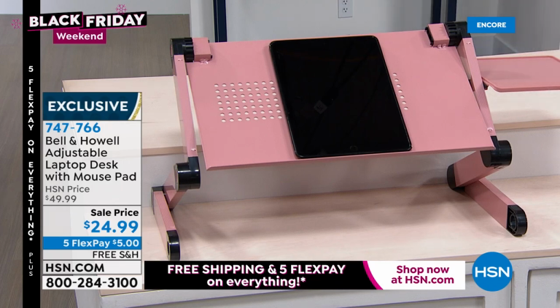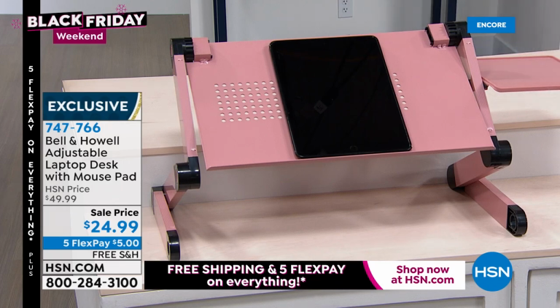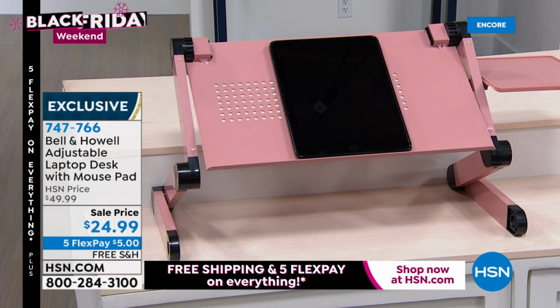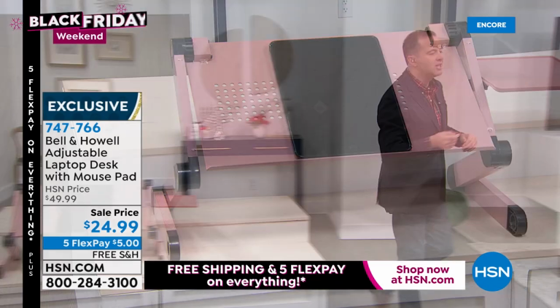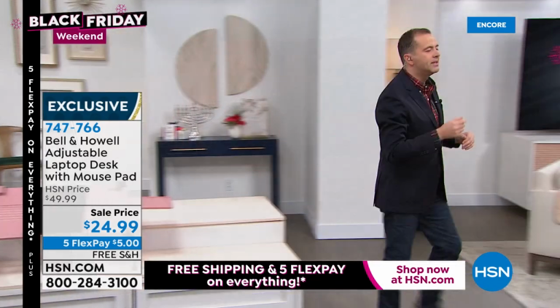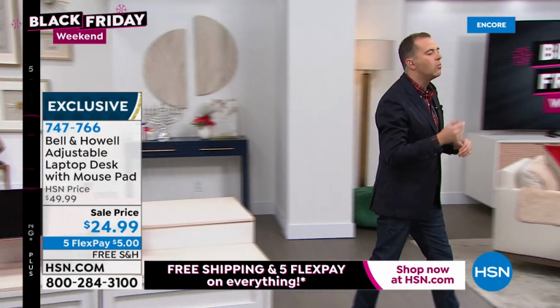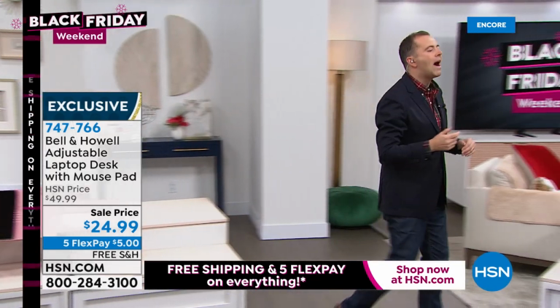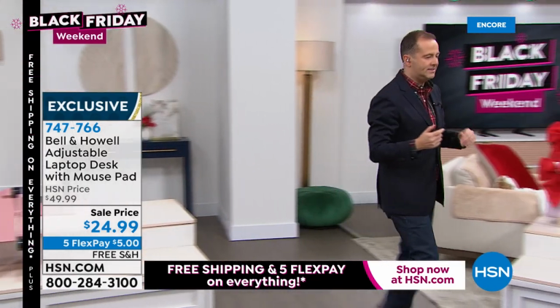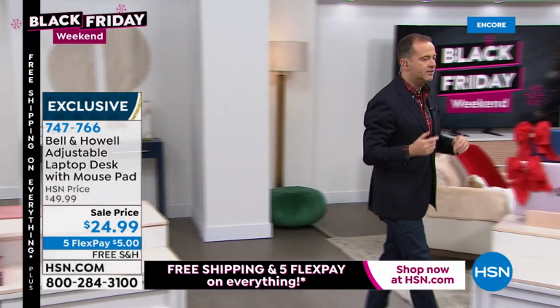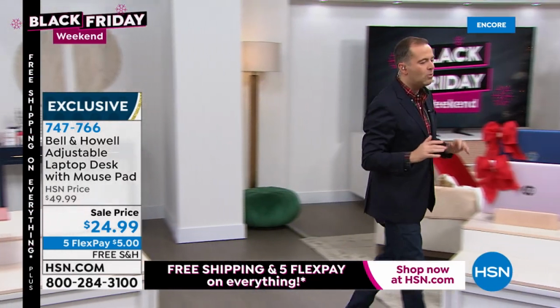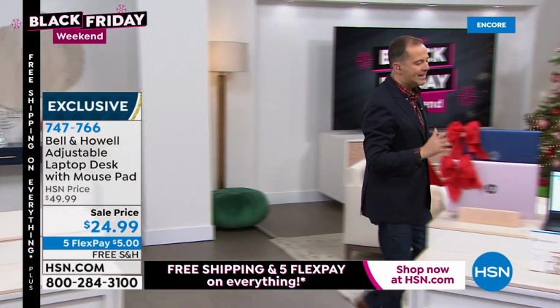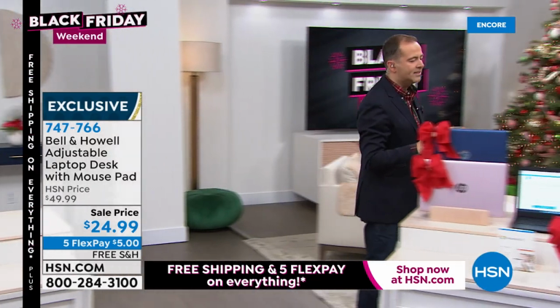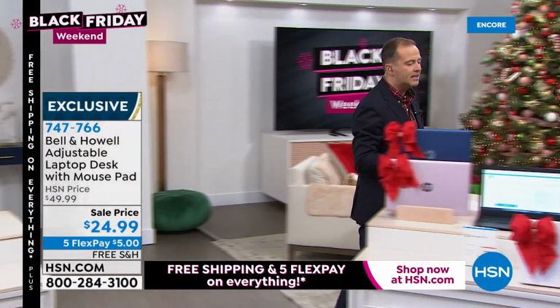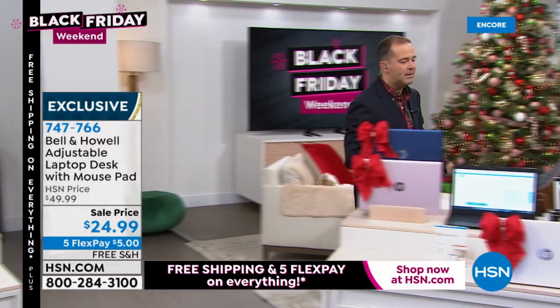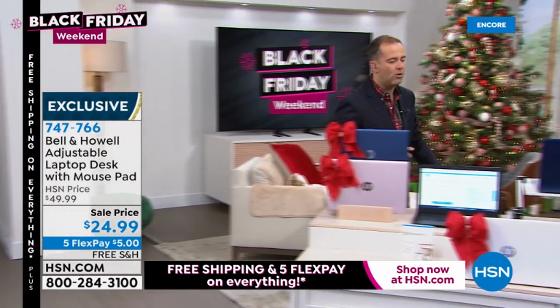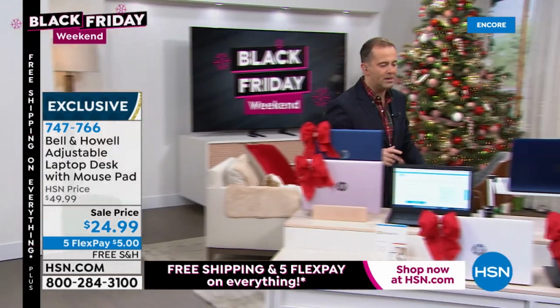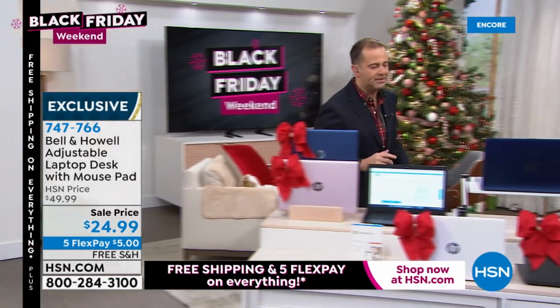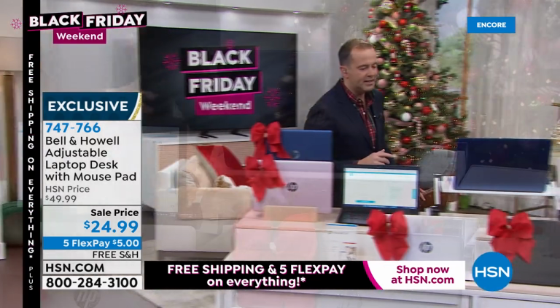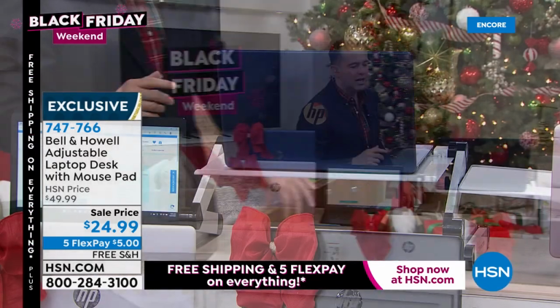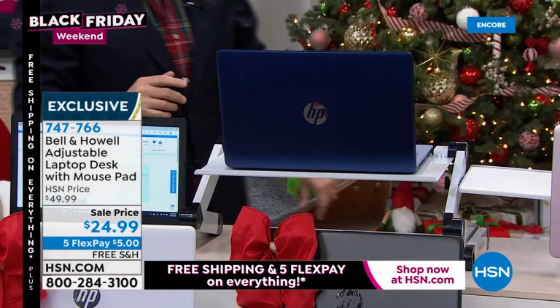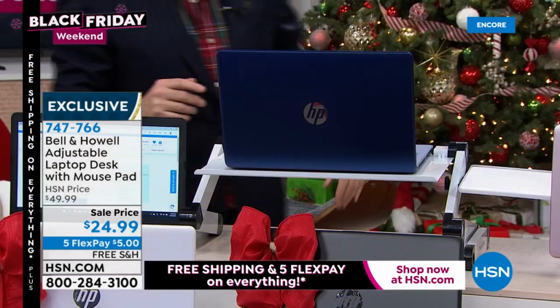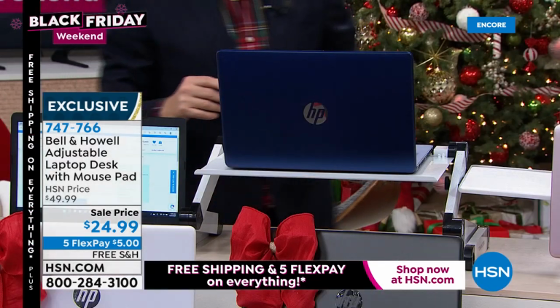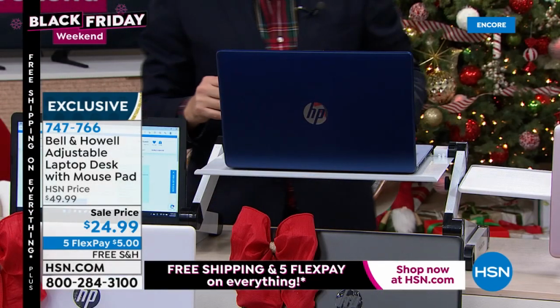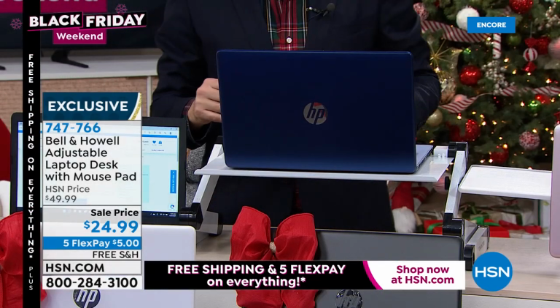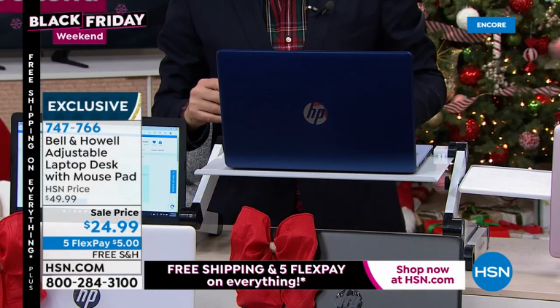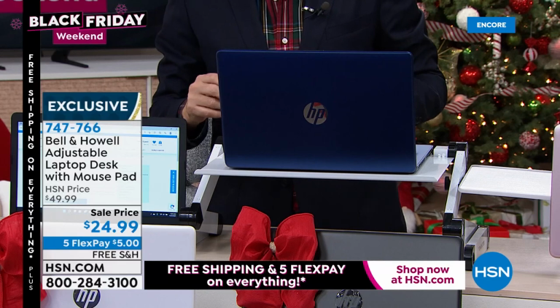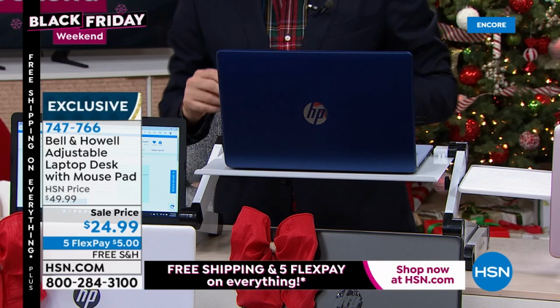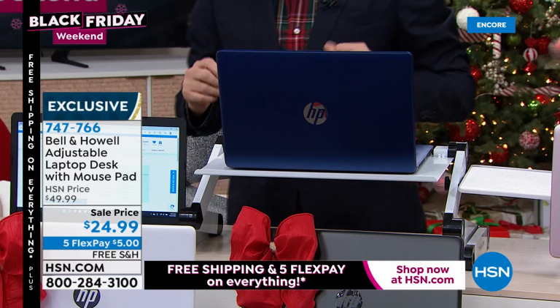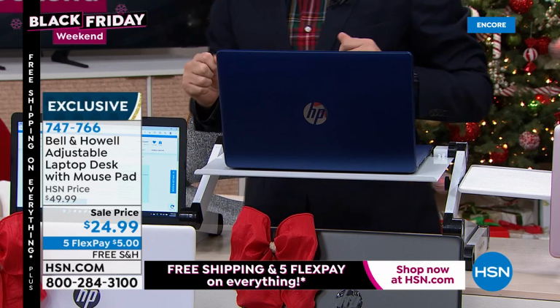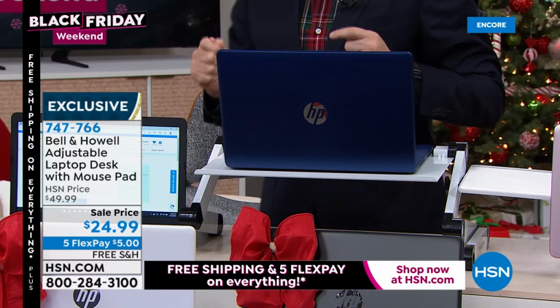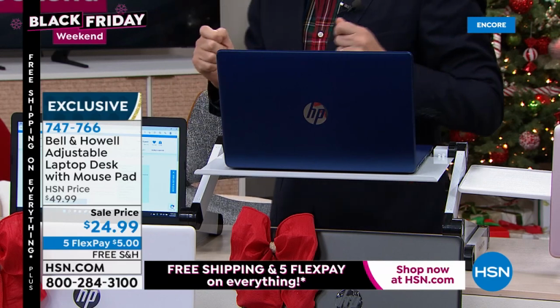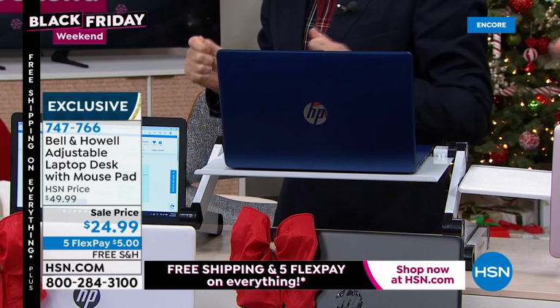I can use this to read, put a tablet on it, put my laptop on it, use it with a mouse at the side, or put a cookbook on it. Very clever product. If you're working from home, schooling from home, doing anything from home with your computer, I highly recommend these. Free shipping and handling — $24.99 is a crazy good price.